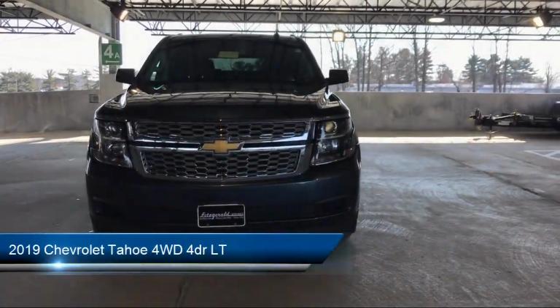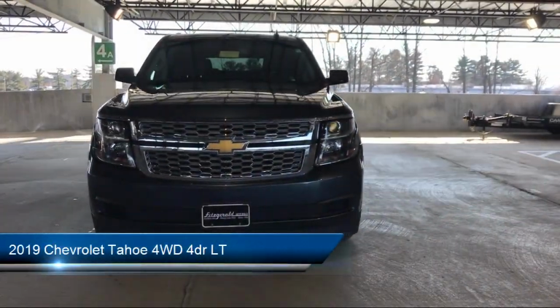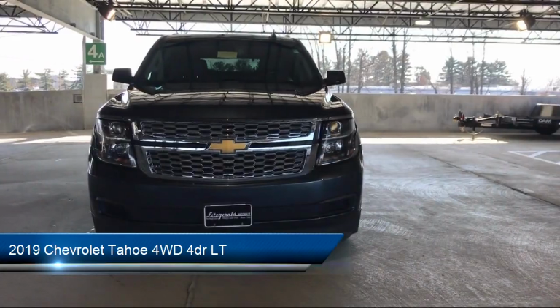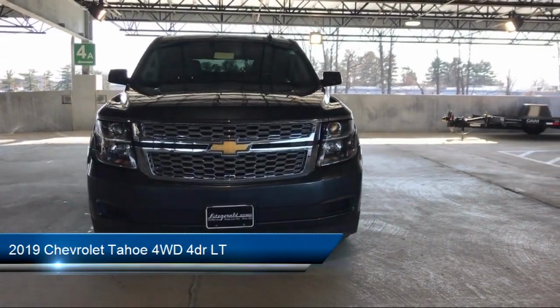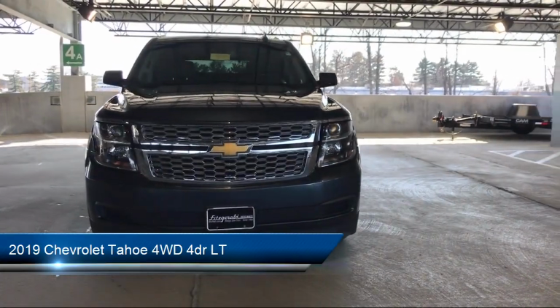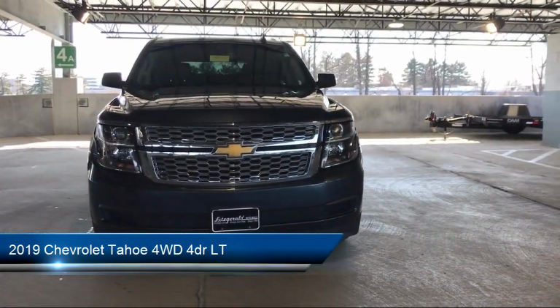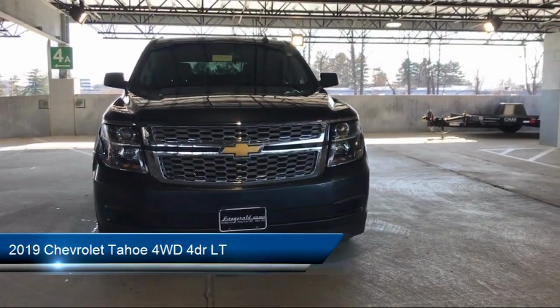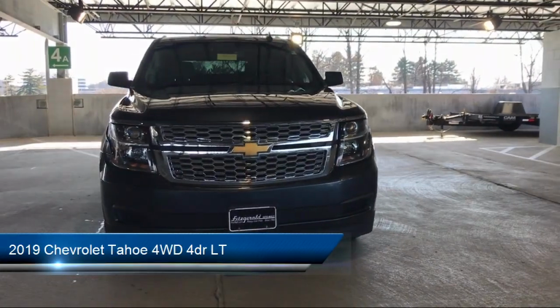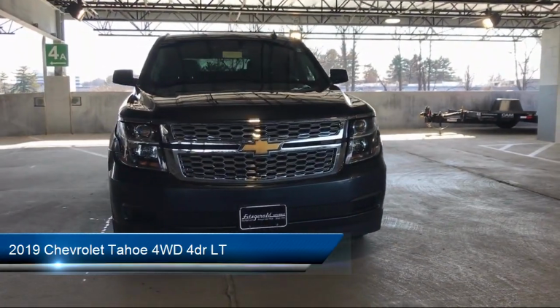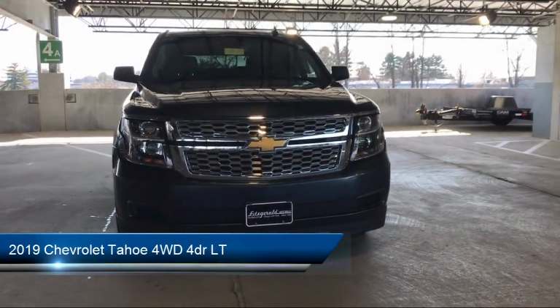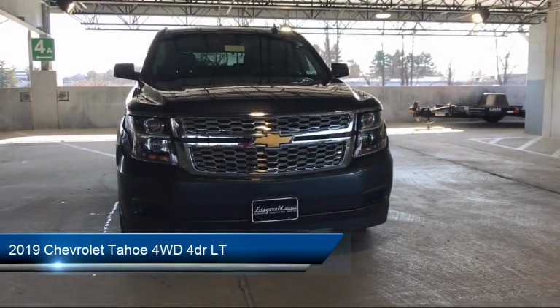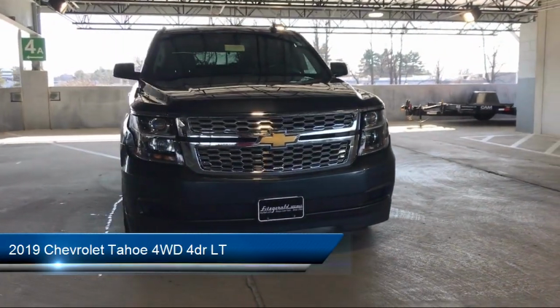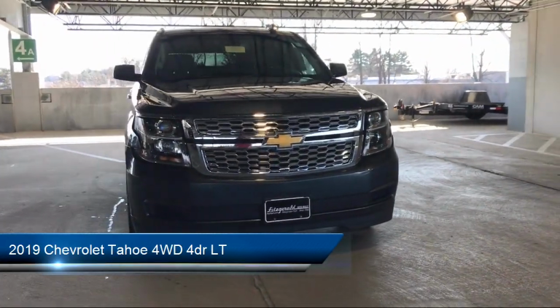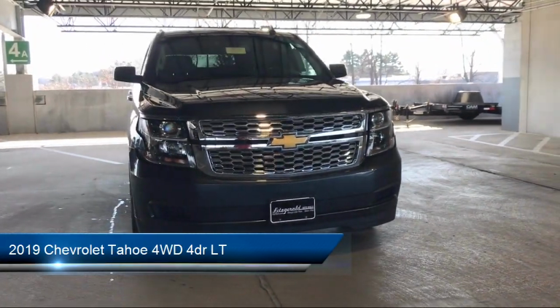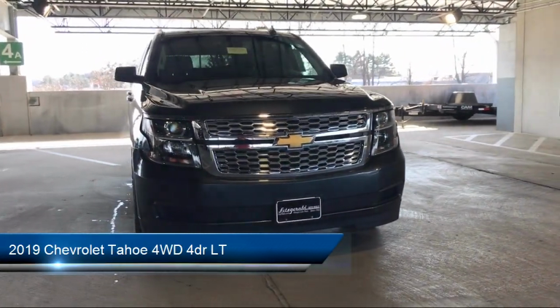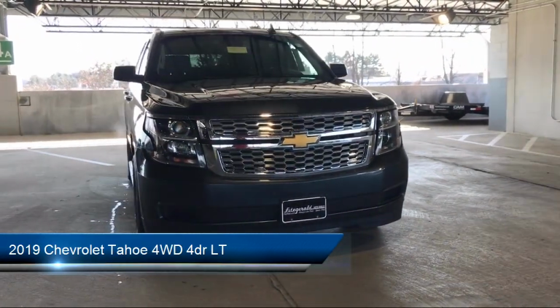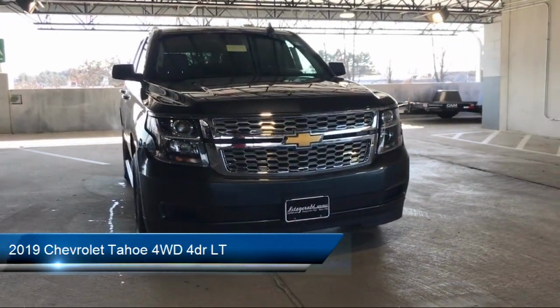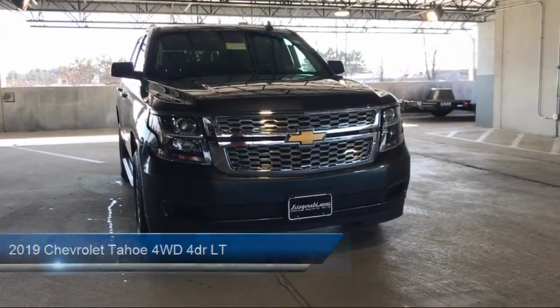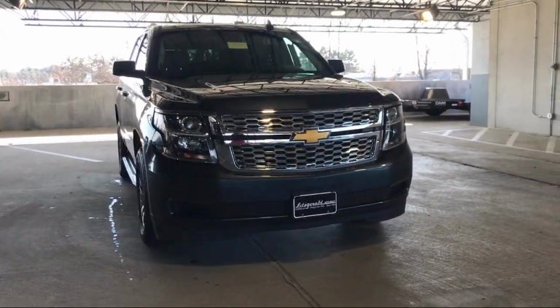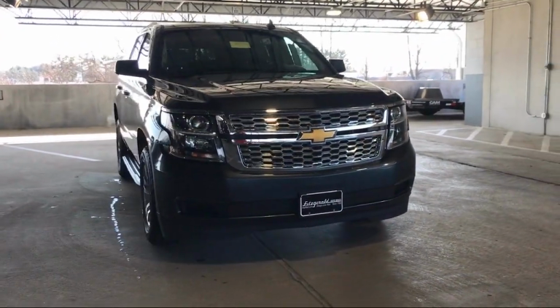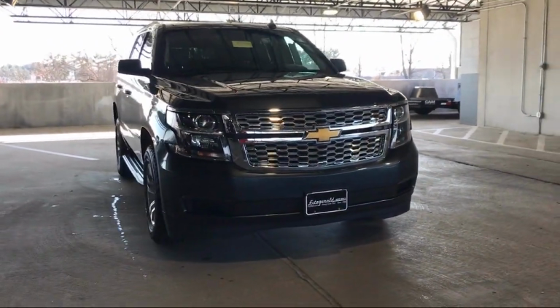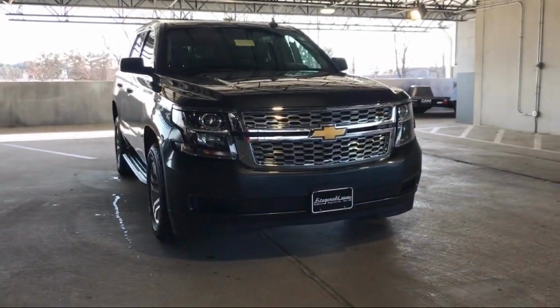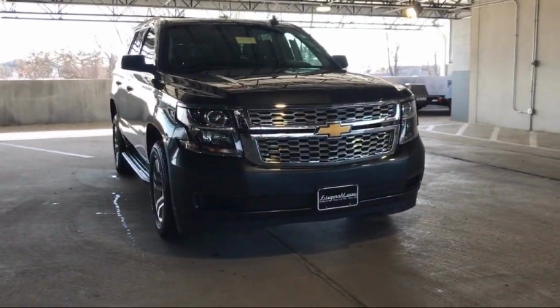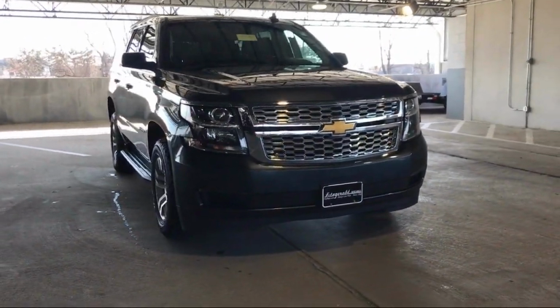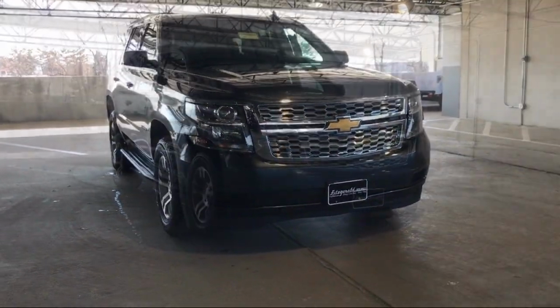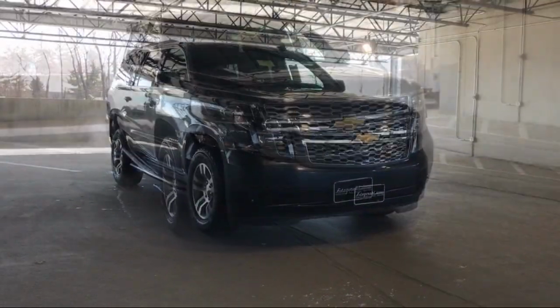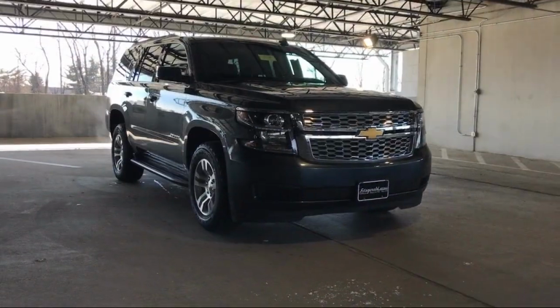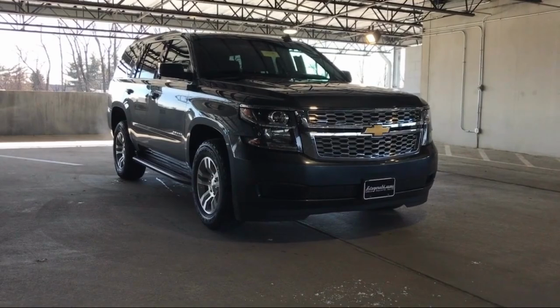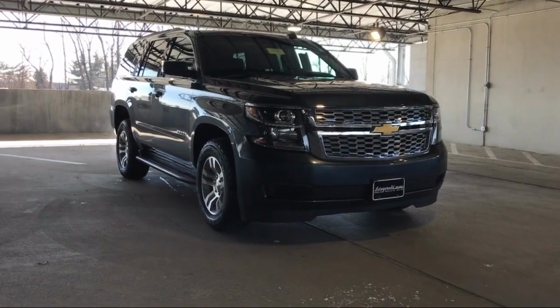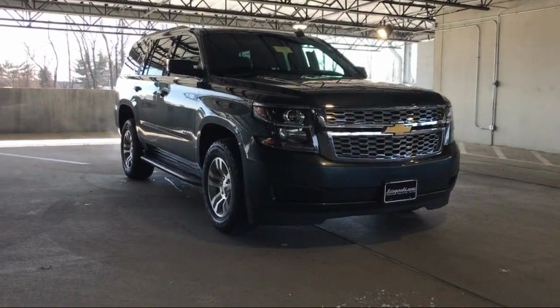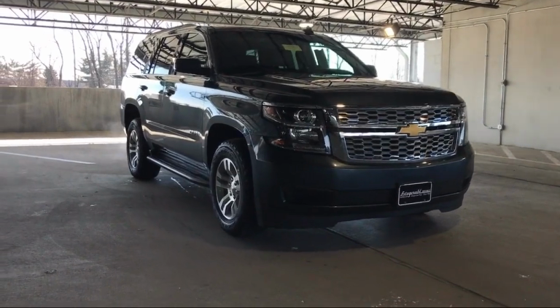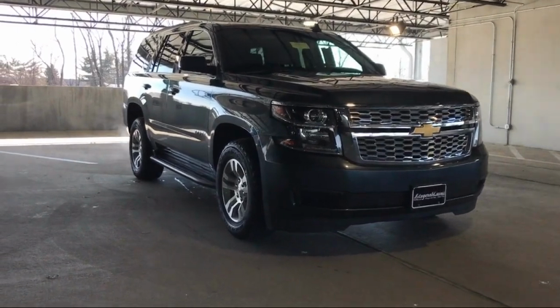It comes equipped with many standard and optional features, and has less than 95,000 miles on the odometer.